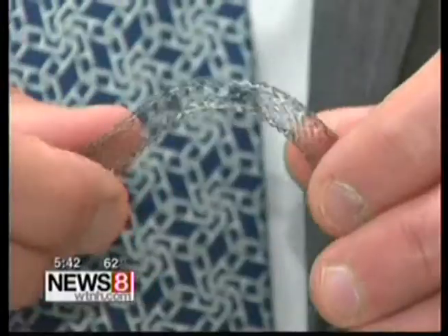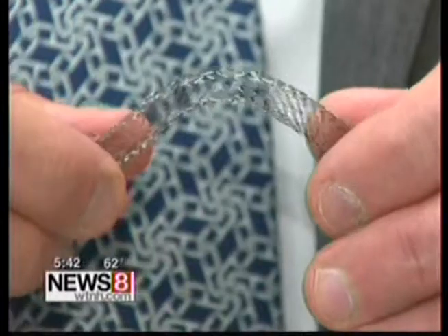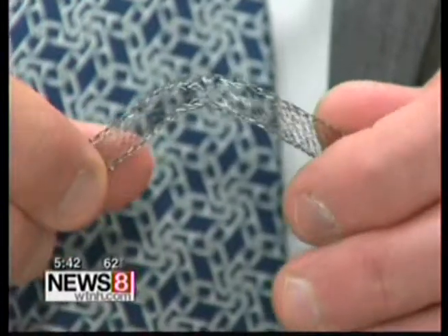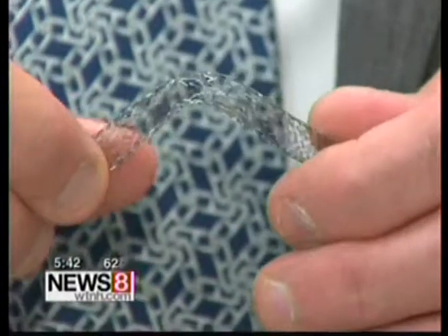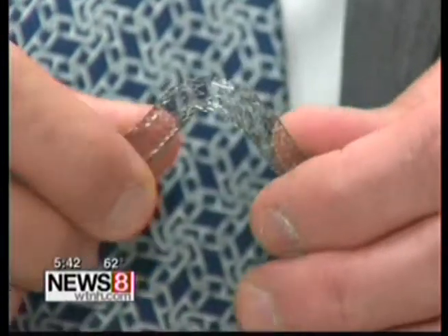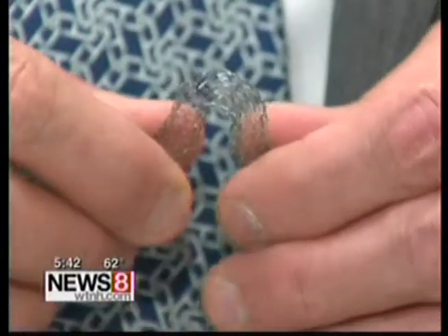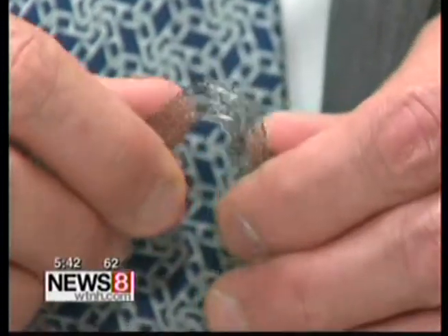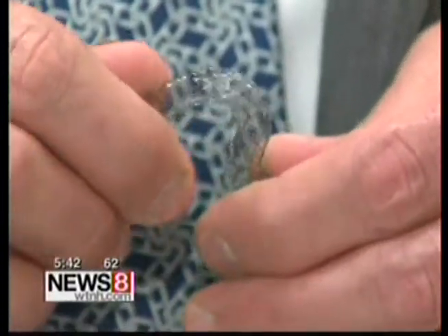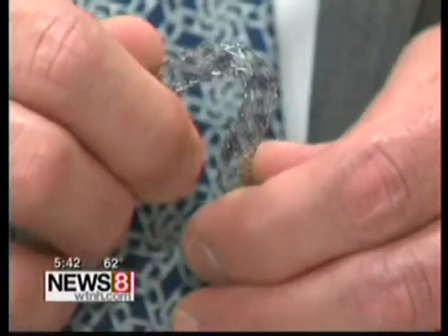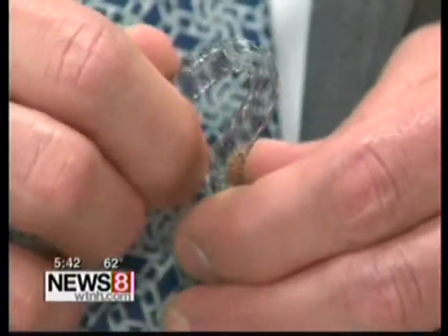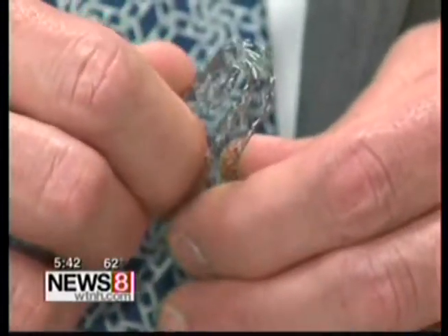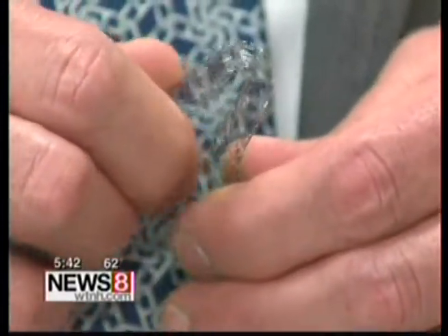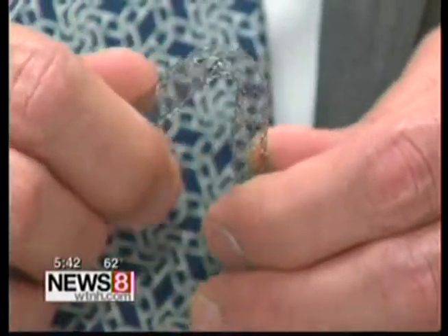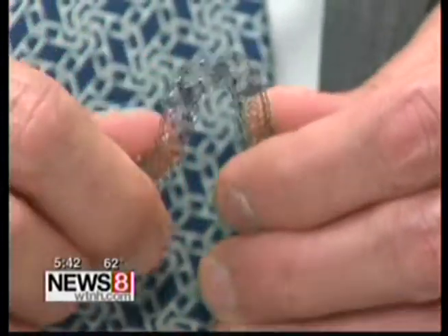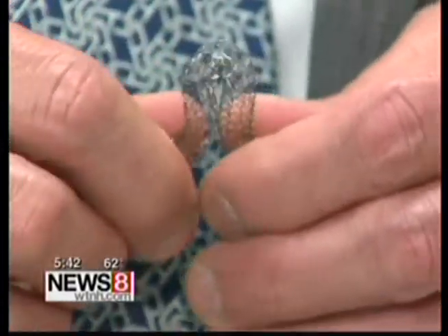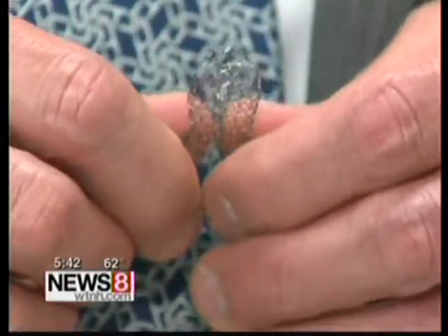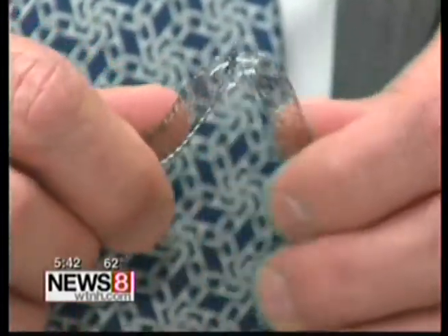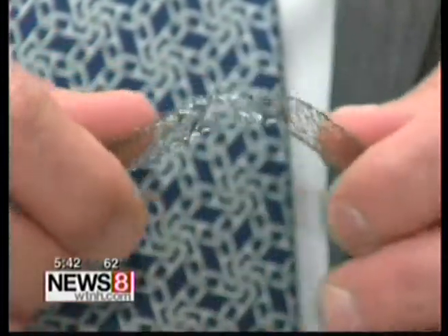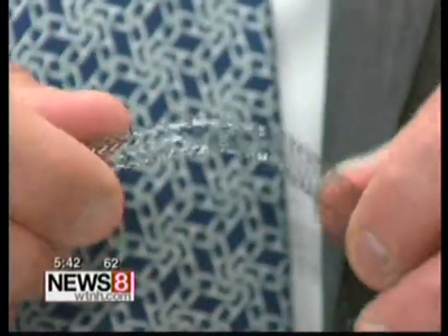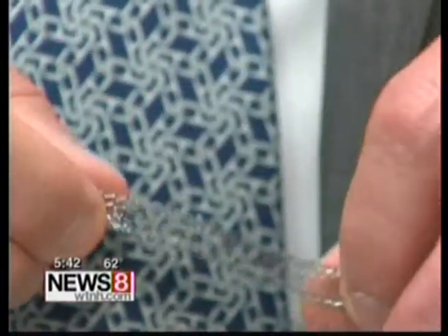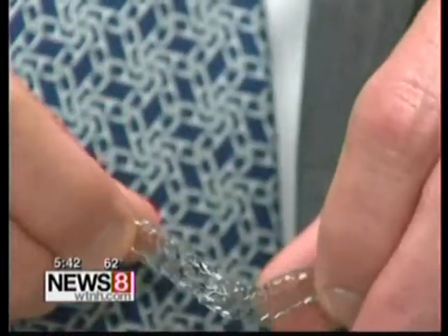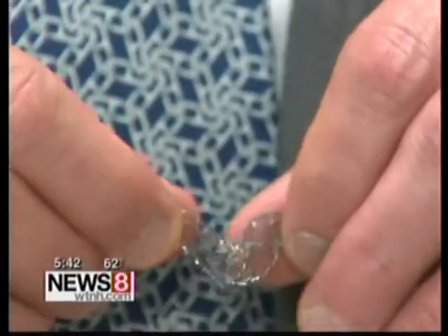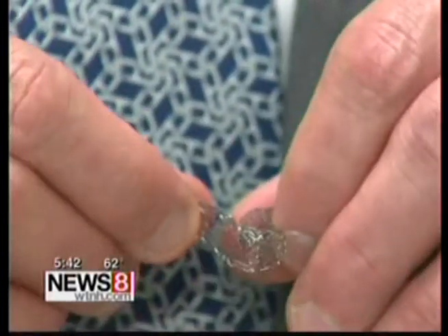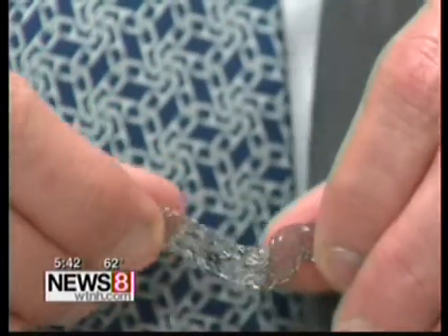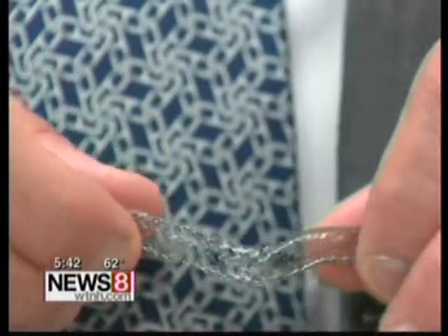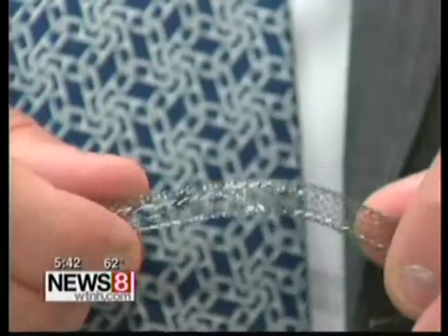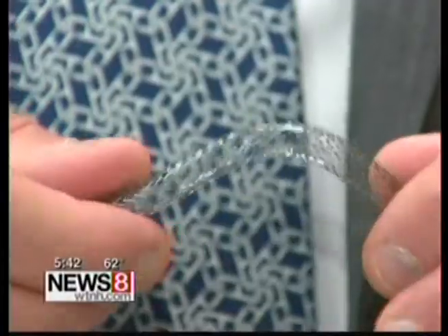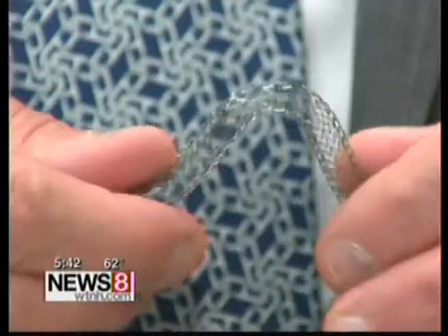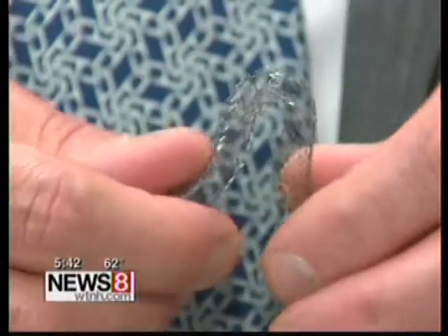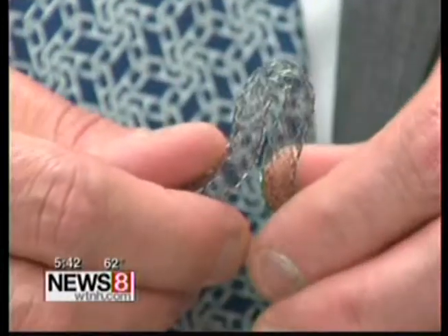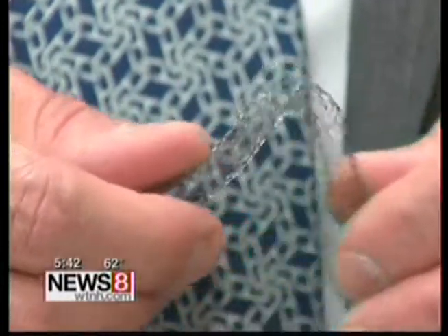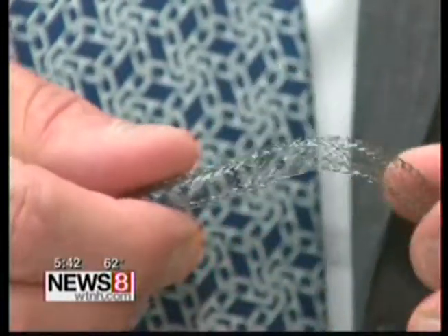This stent is also more flexible. The leg is moving all the time, and so the stents have to be able to move with the leg.